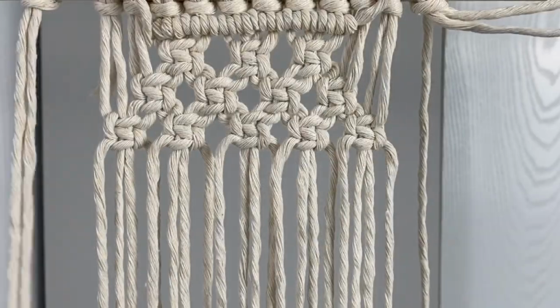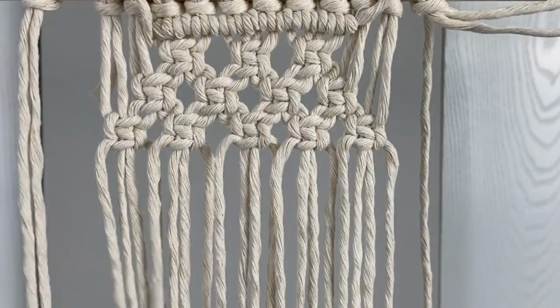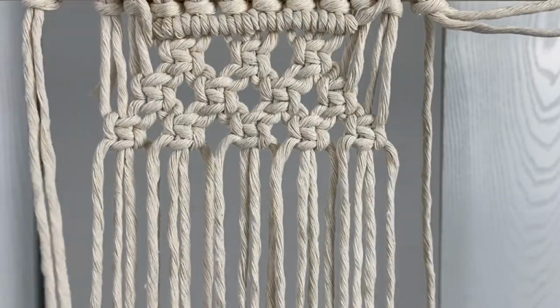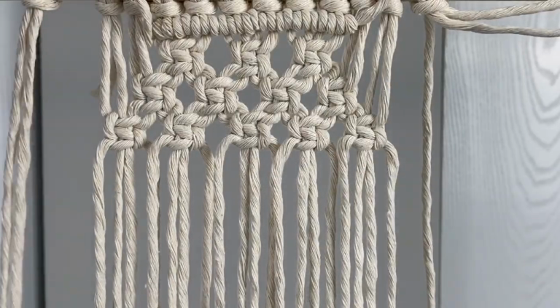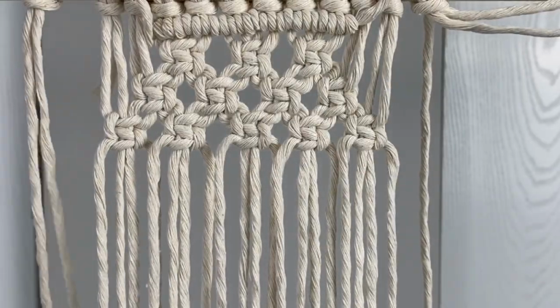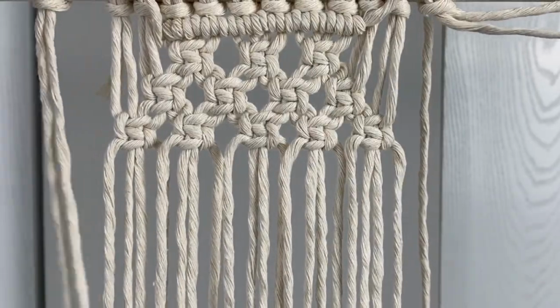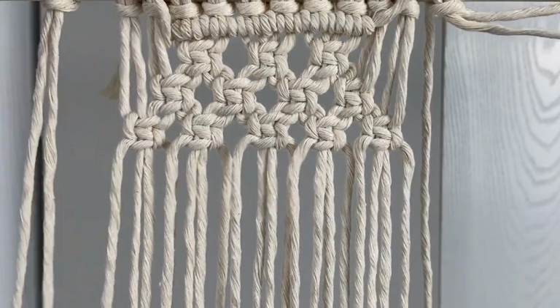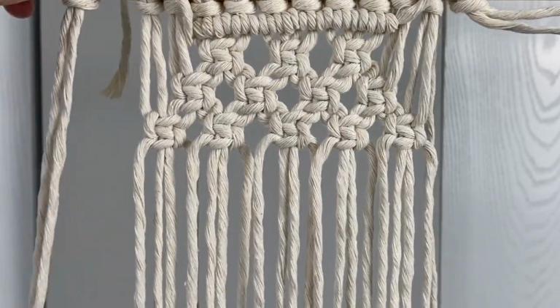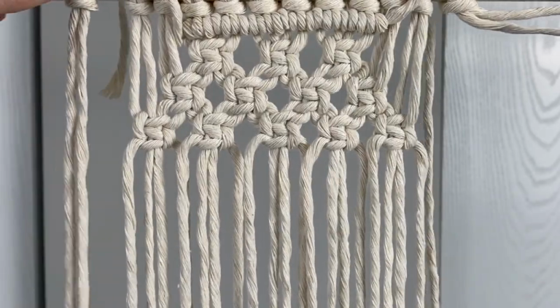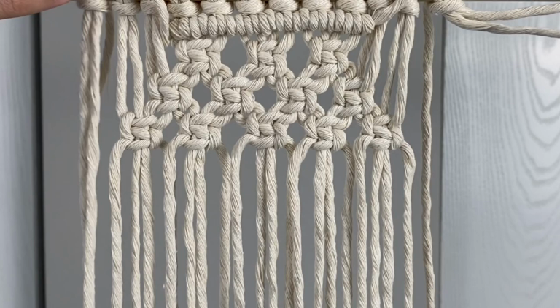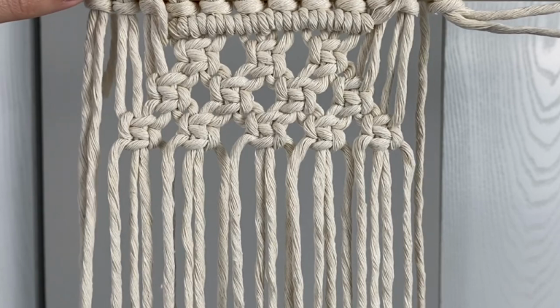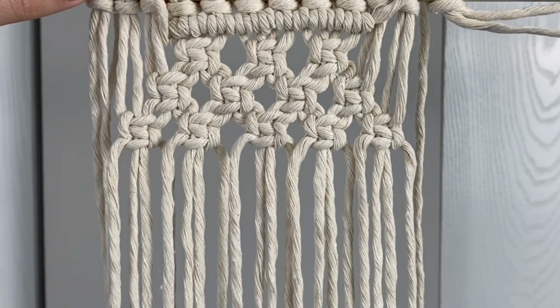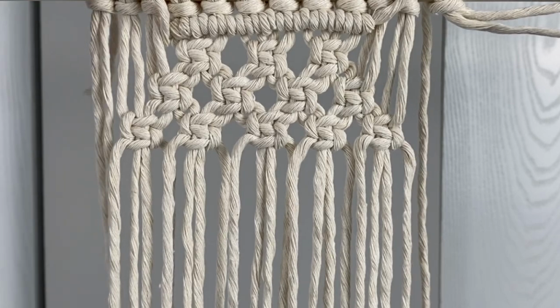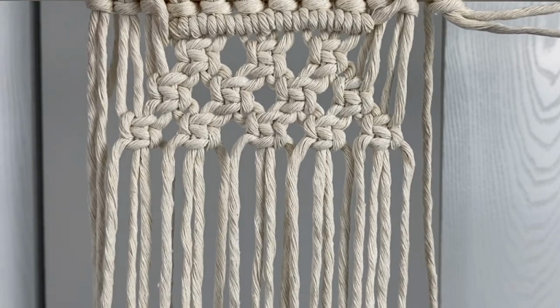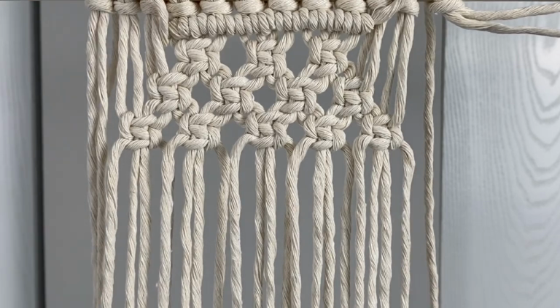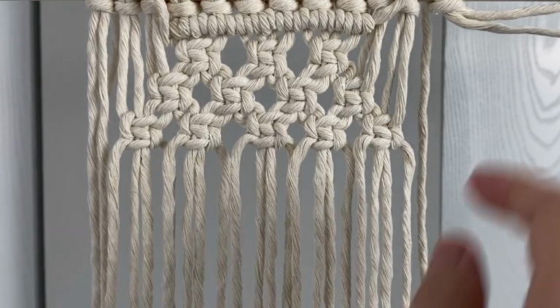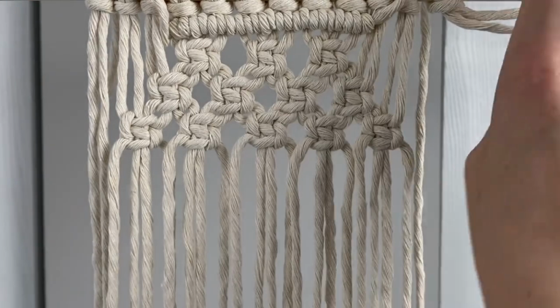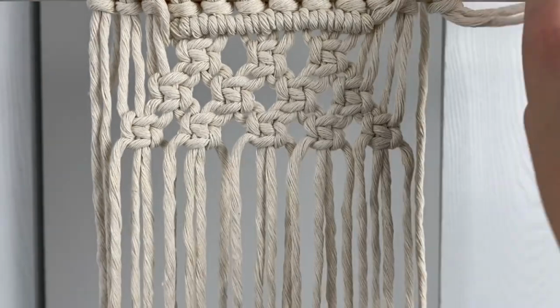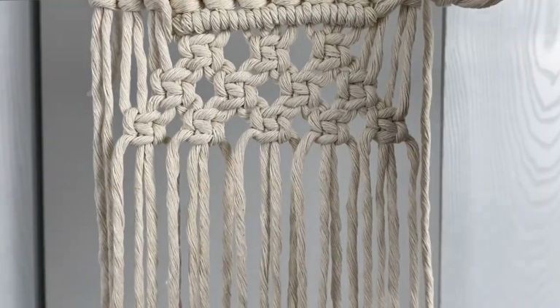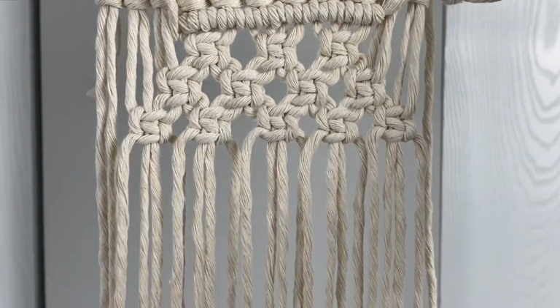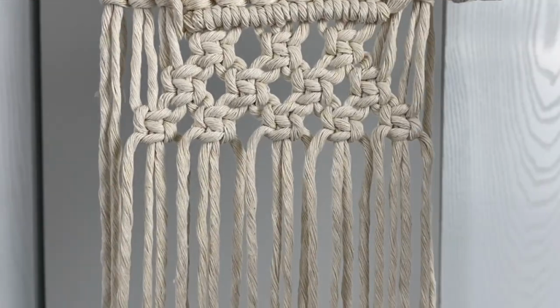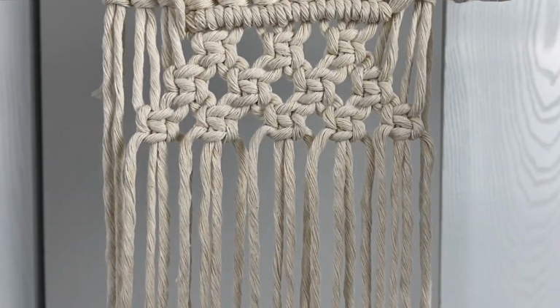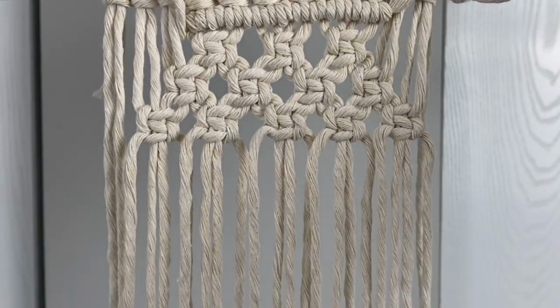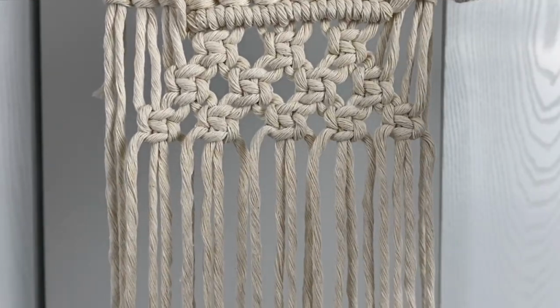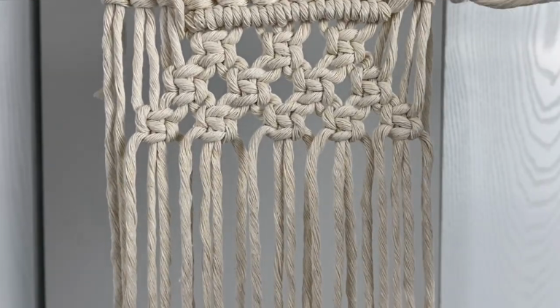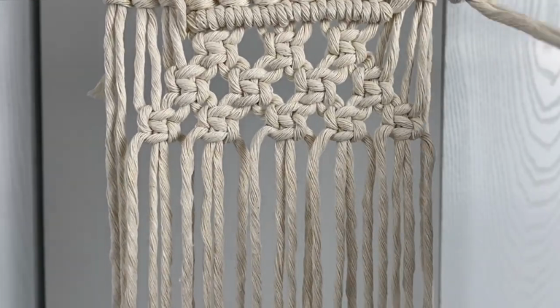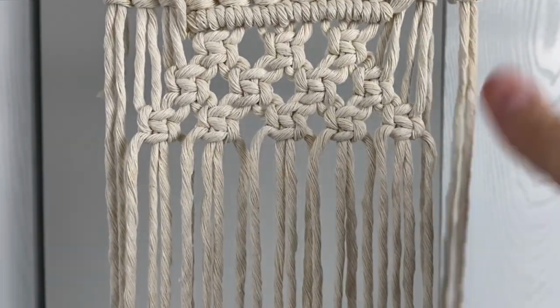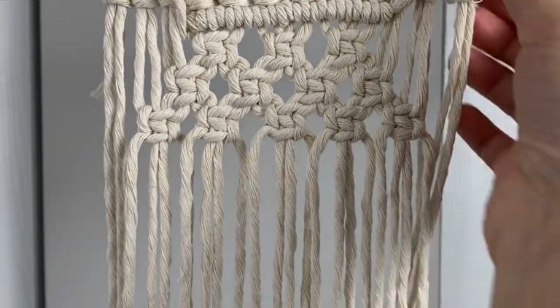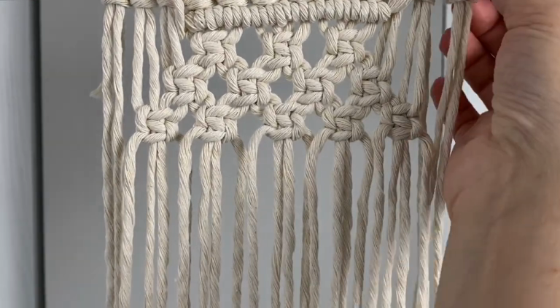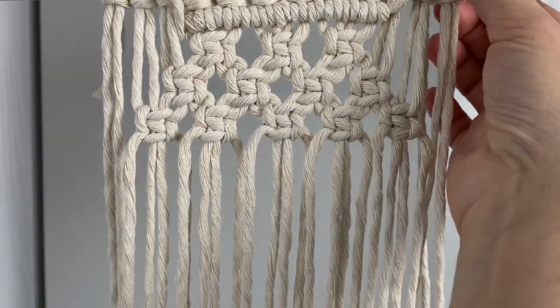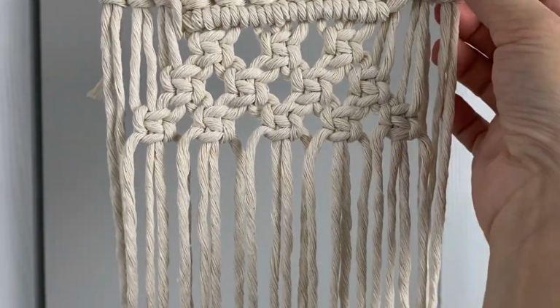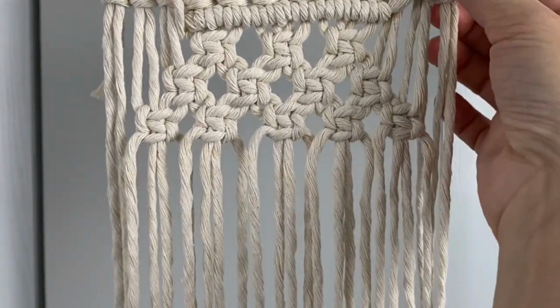Repeat that process again and in this row you'll end up with six one and a half square knots.